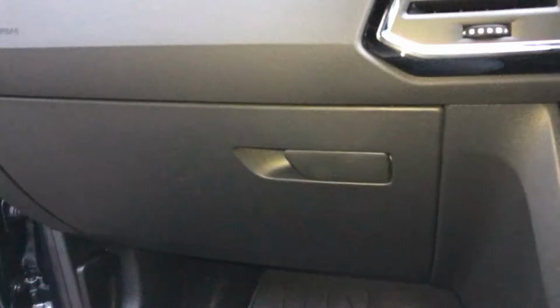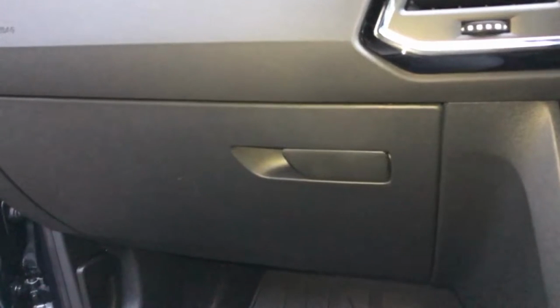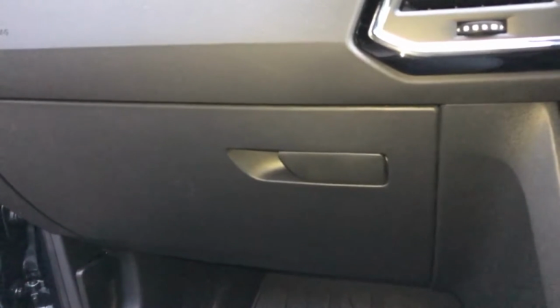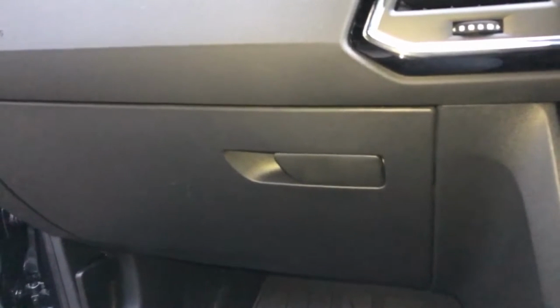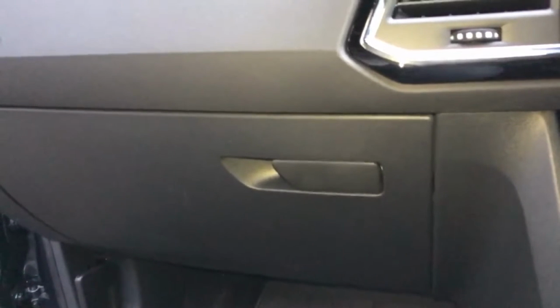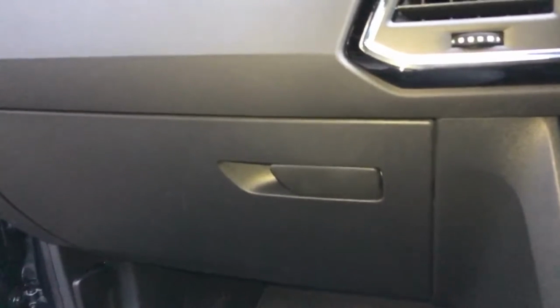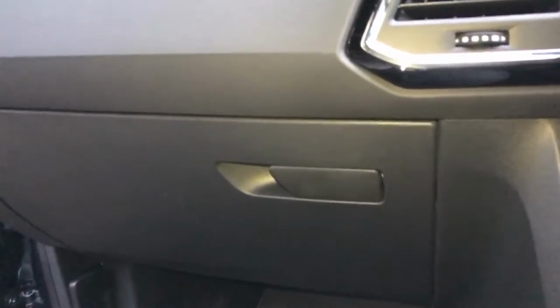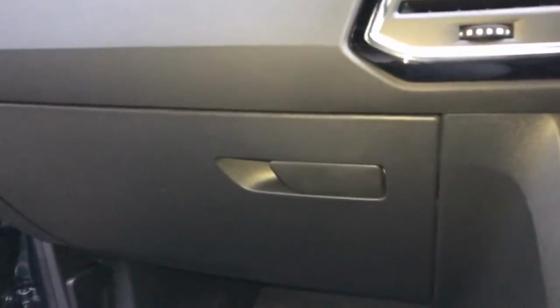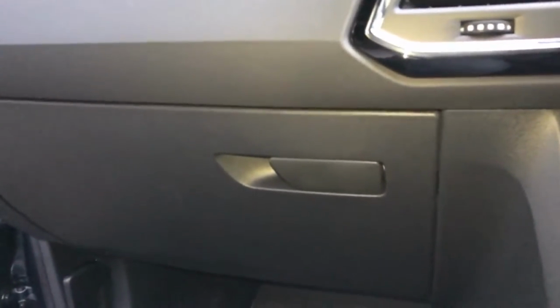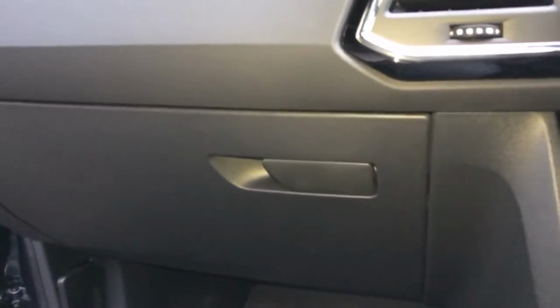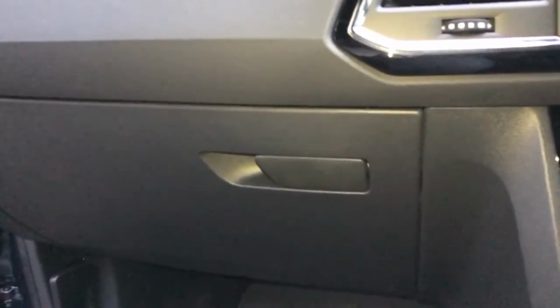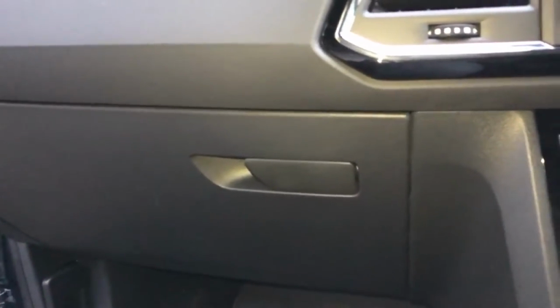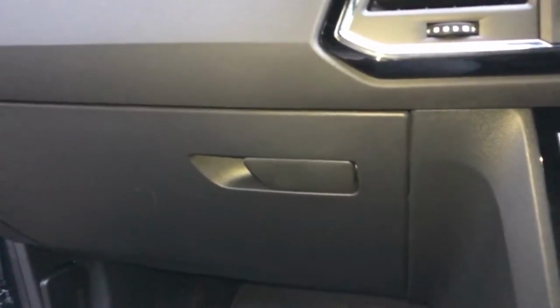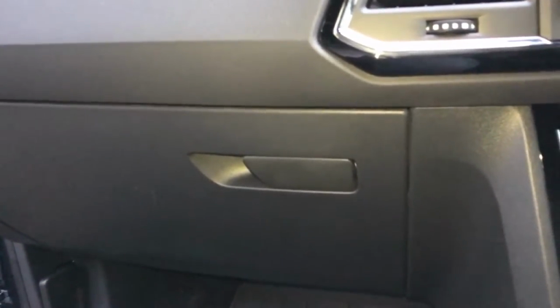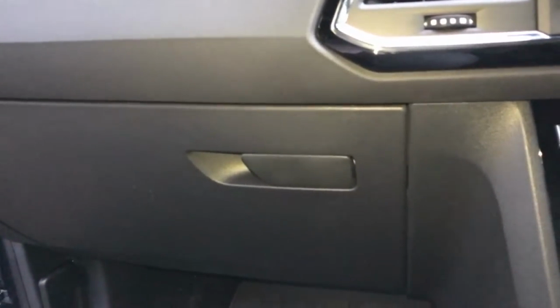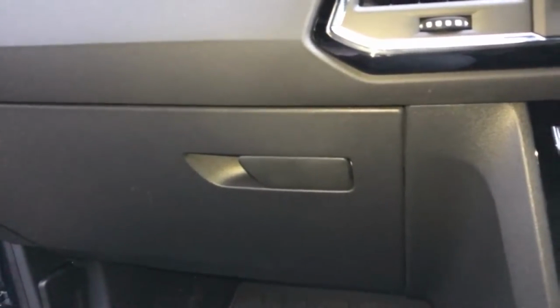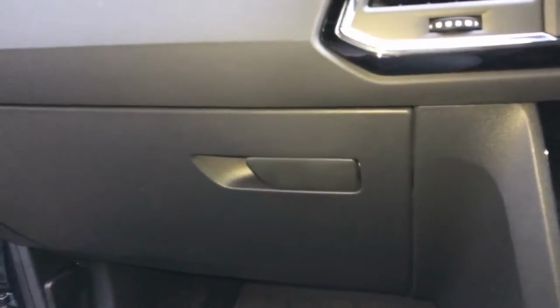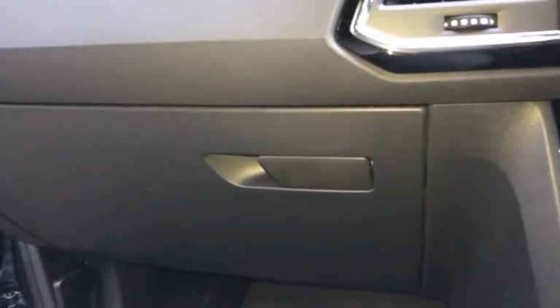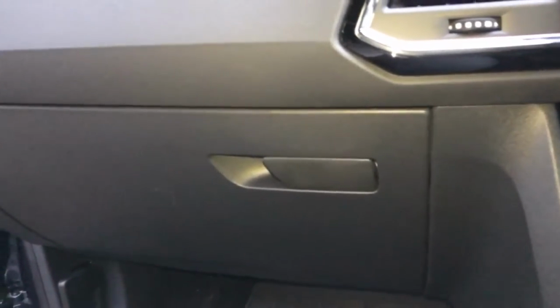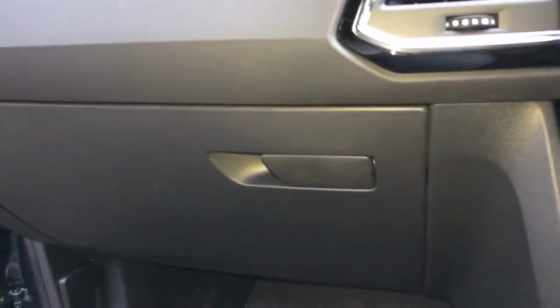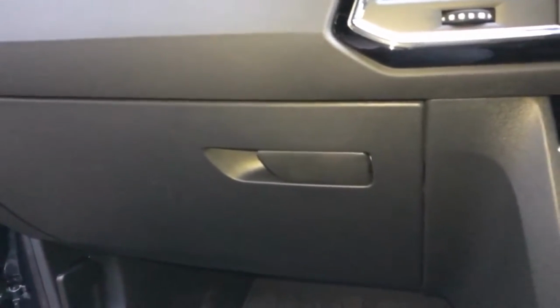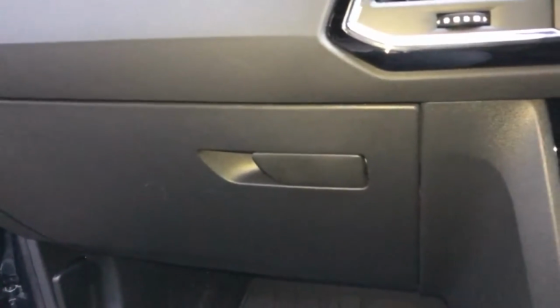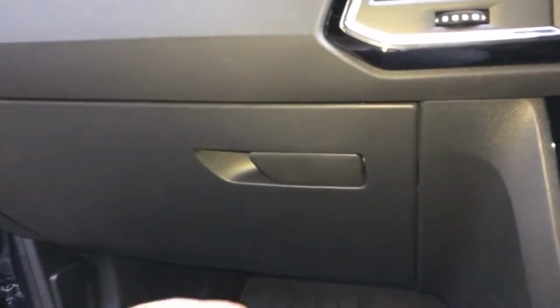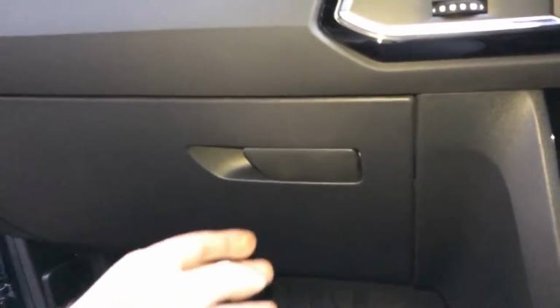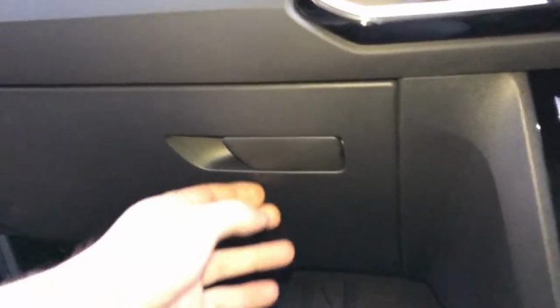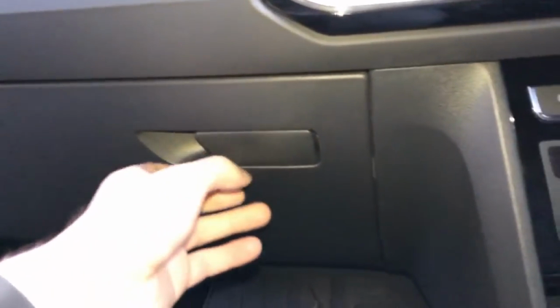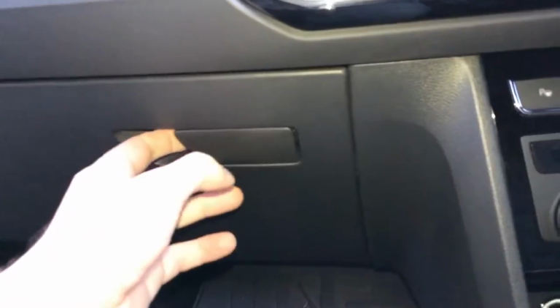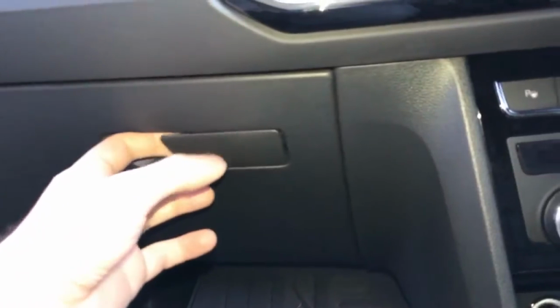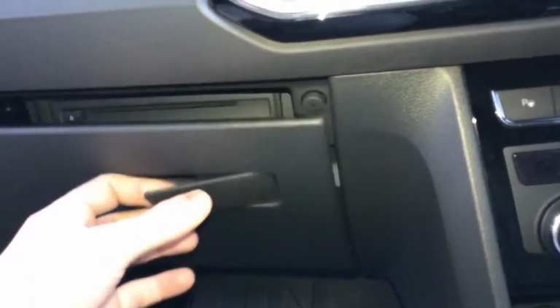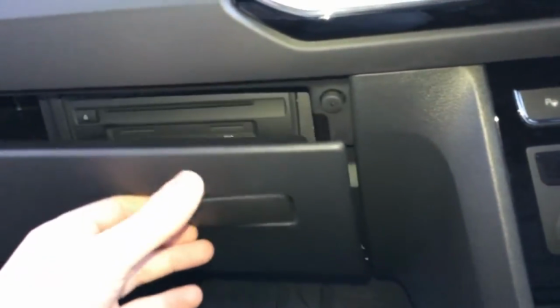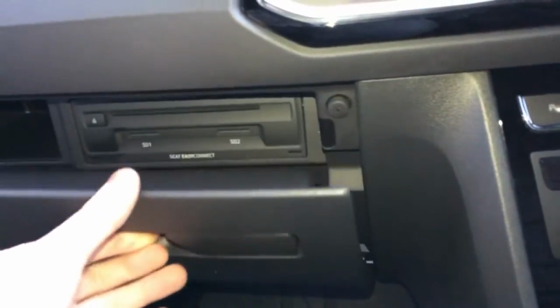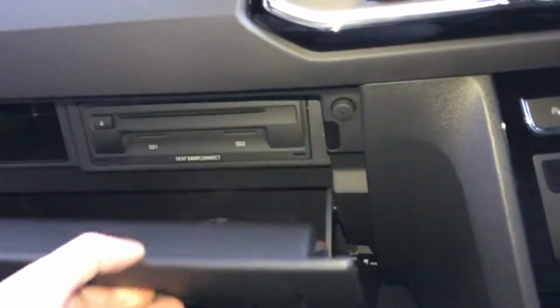Hello, this is a guide on how to remove the glove box on the Seat Ibiza. It's quite simple.